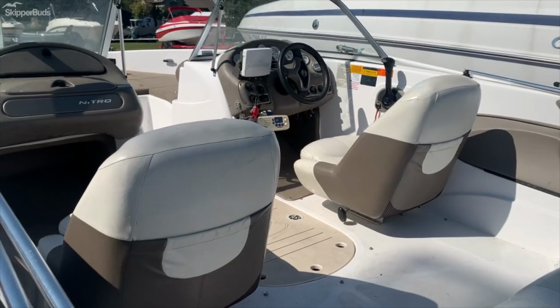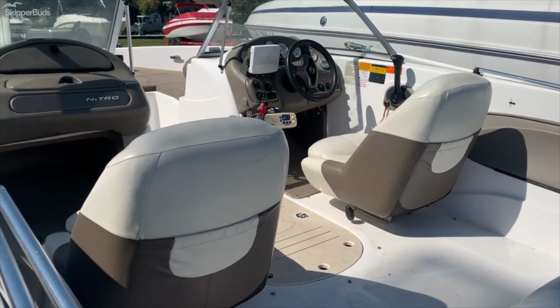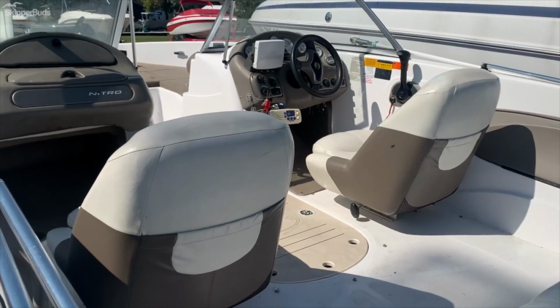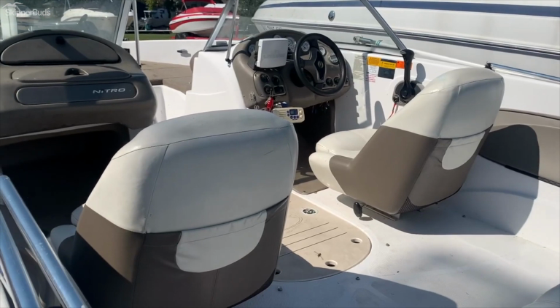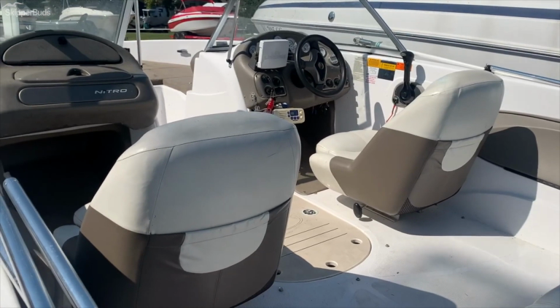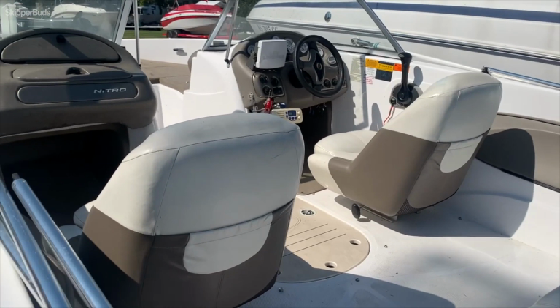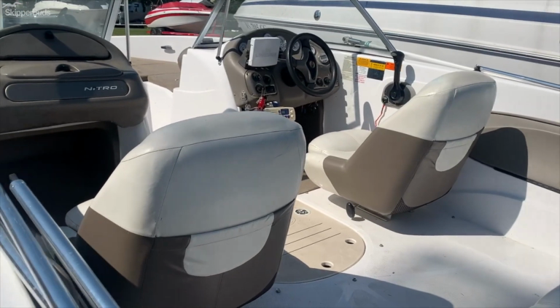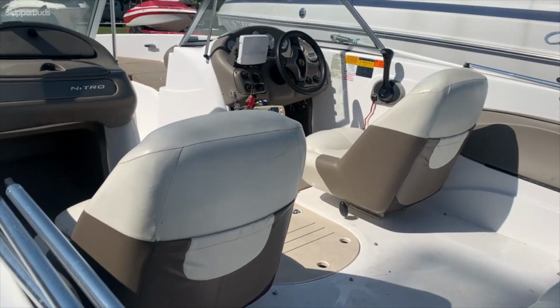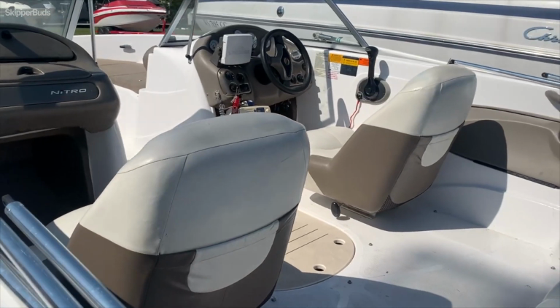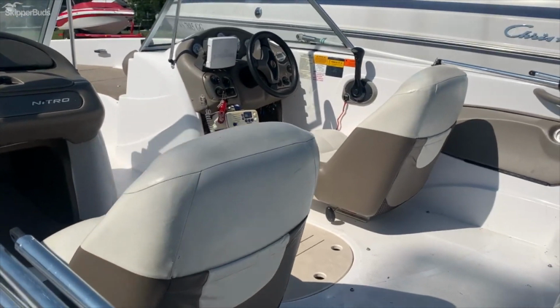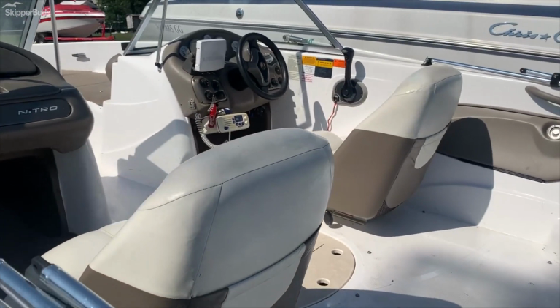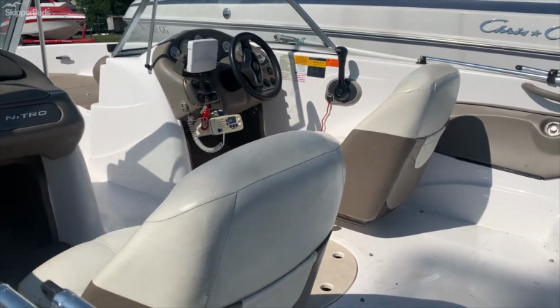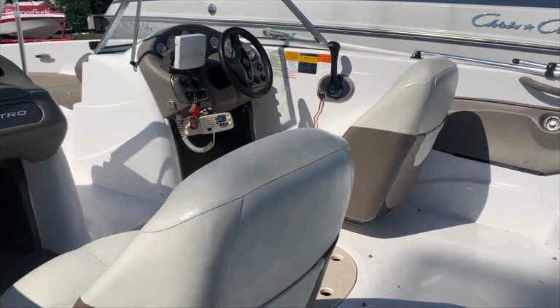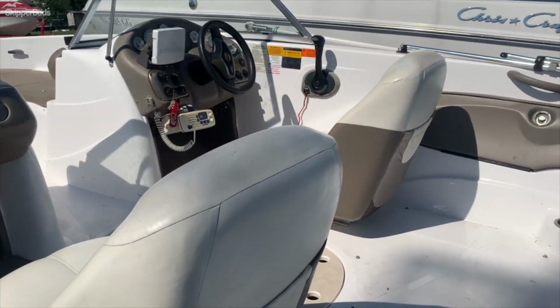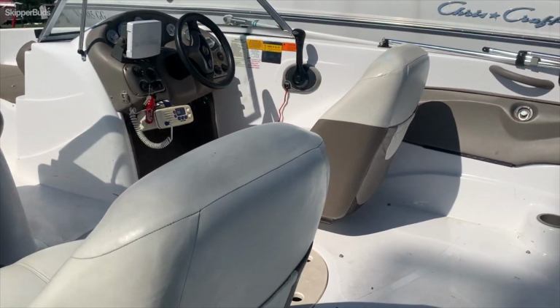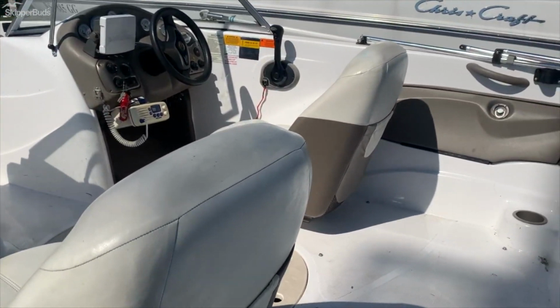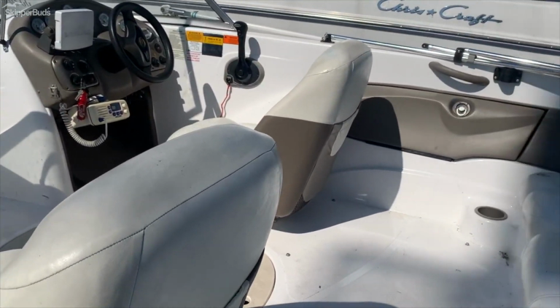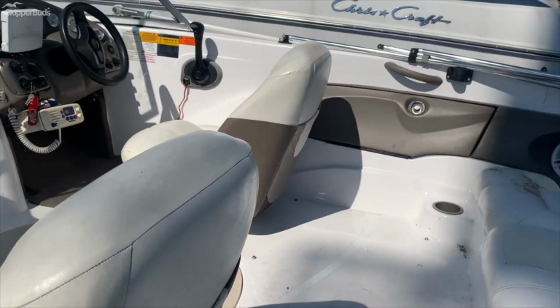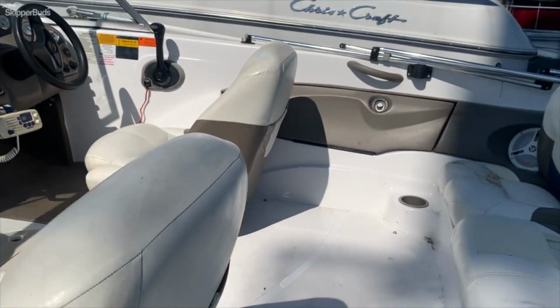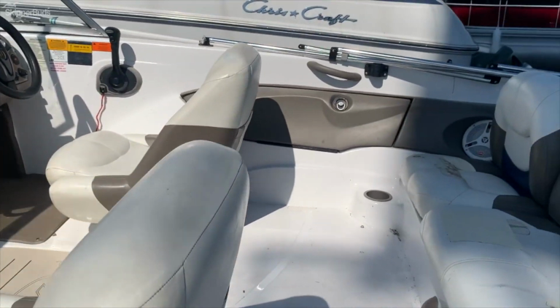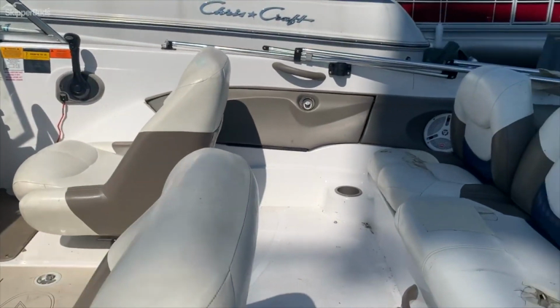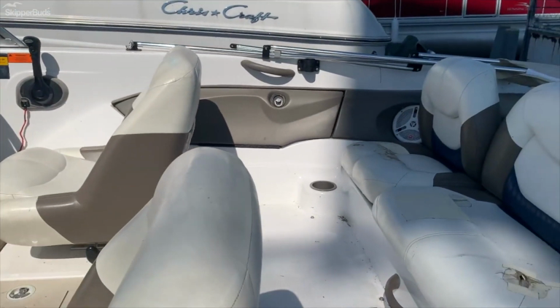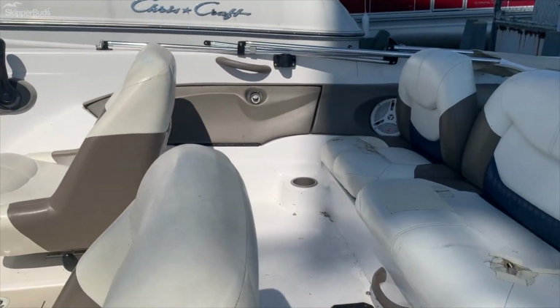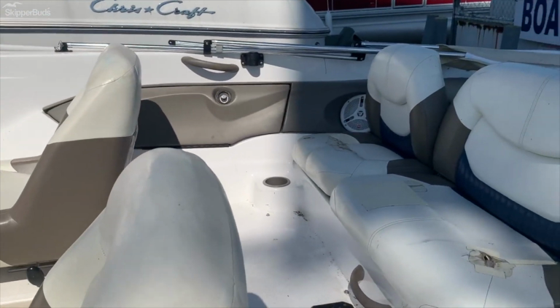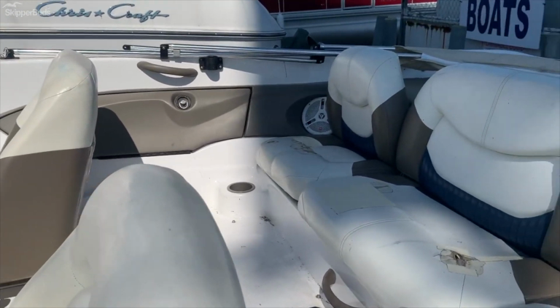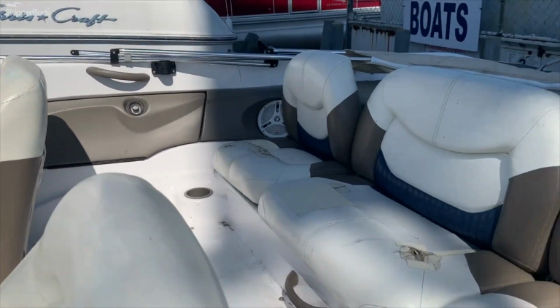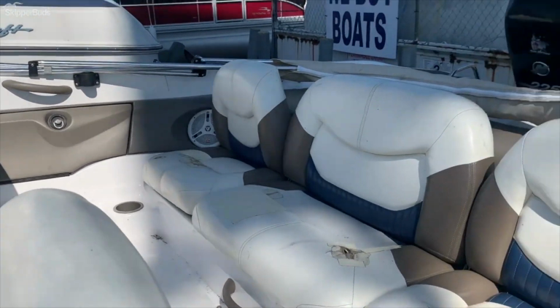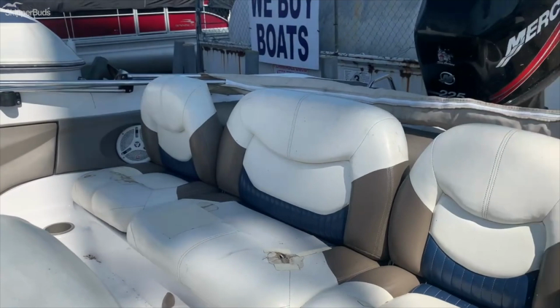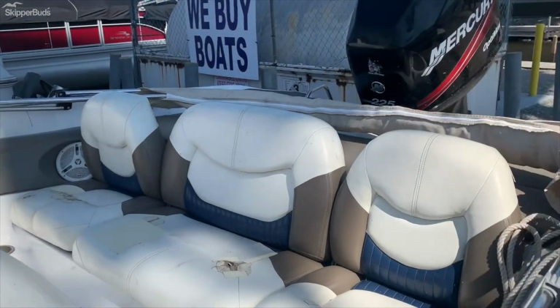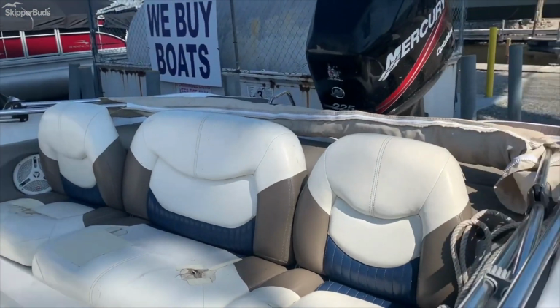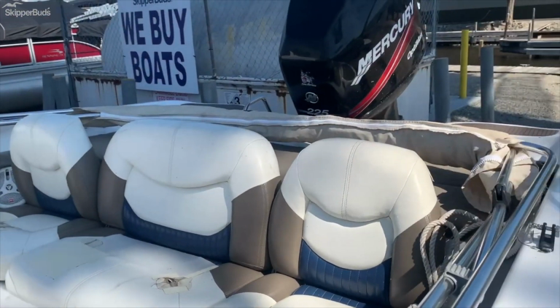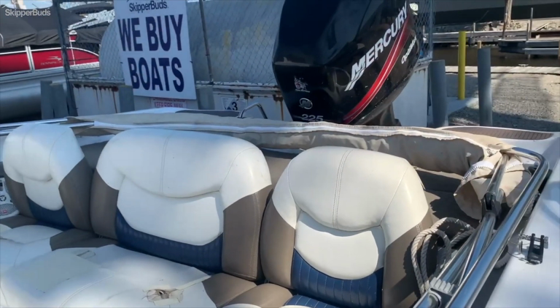Rated for seven people here. It's a nice little fishing ski — kind of a little bit of everything. It's a nice setup with some fishing seats.